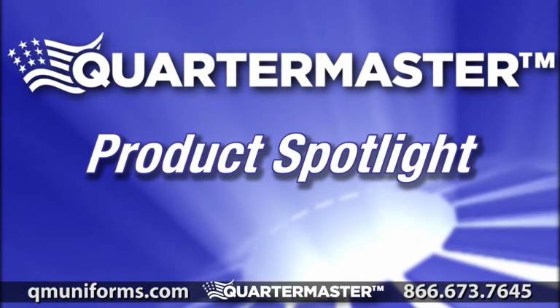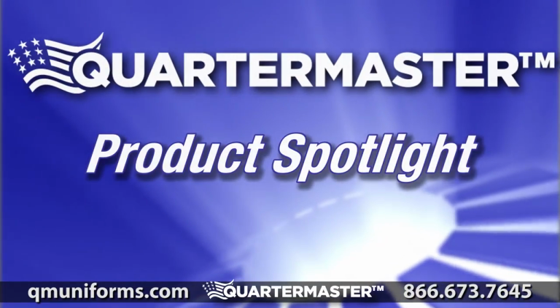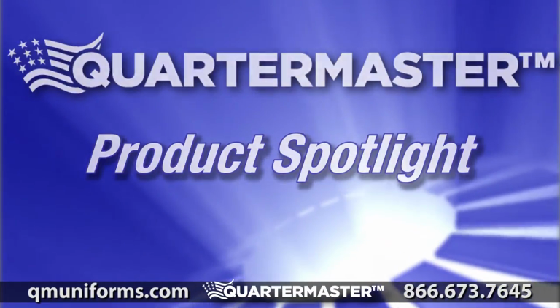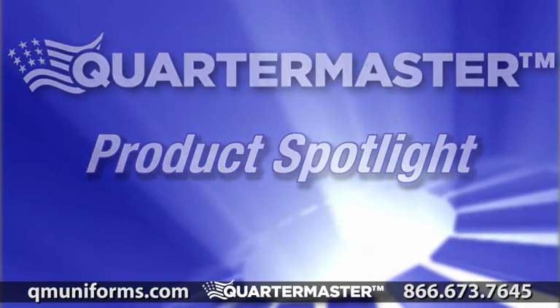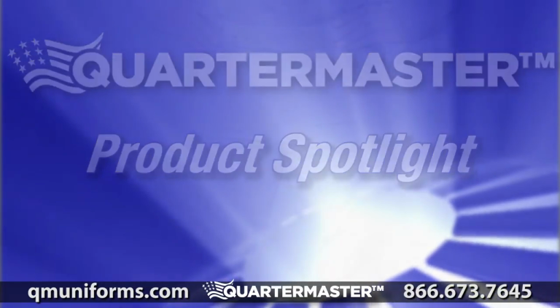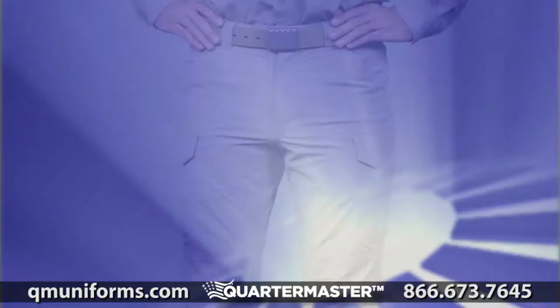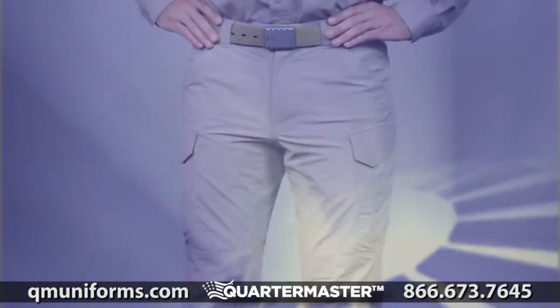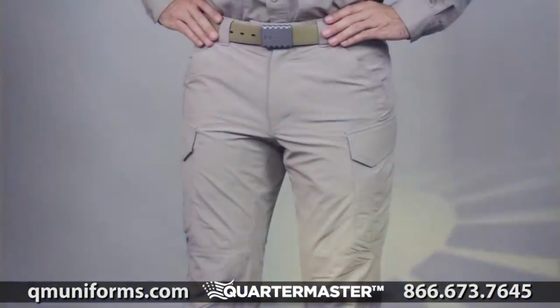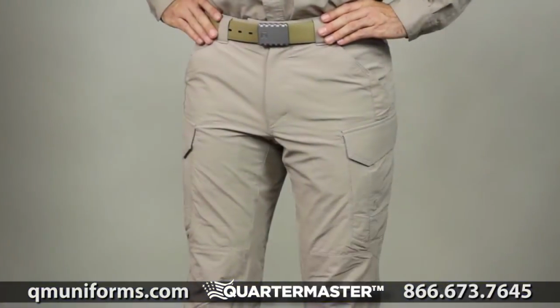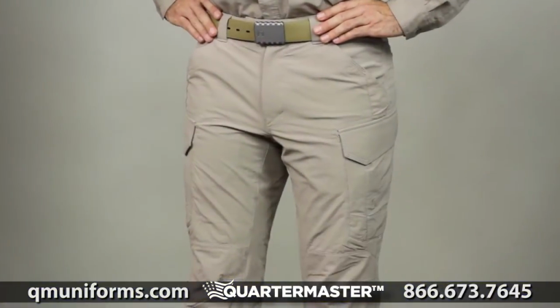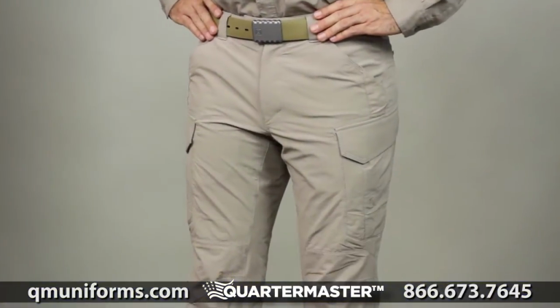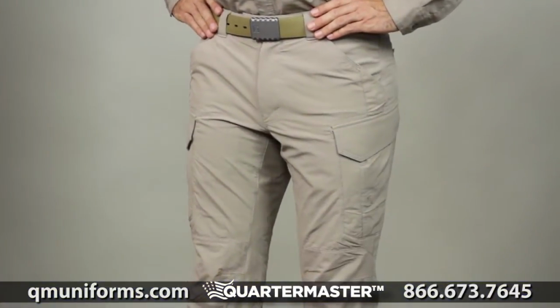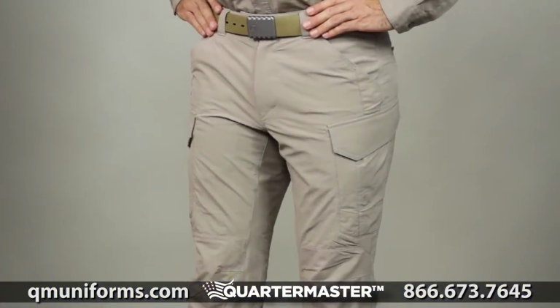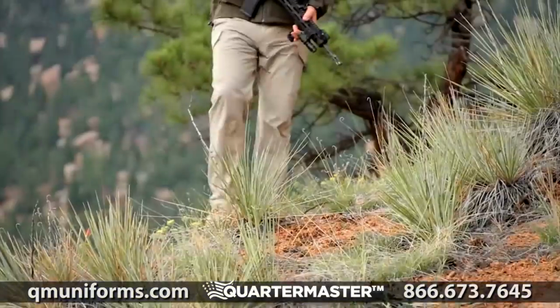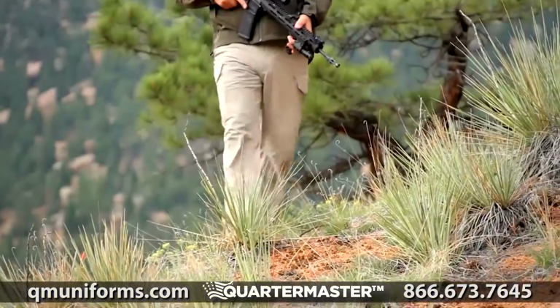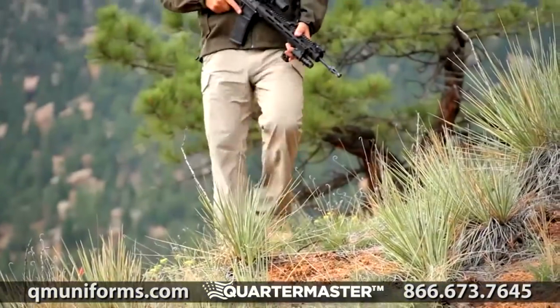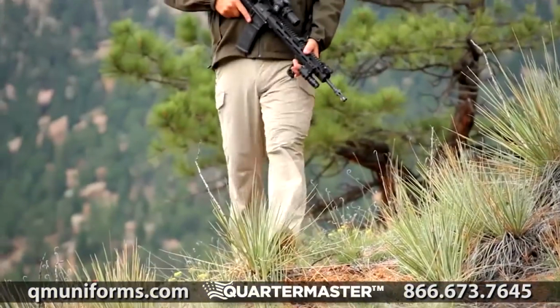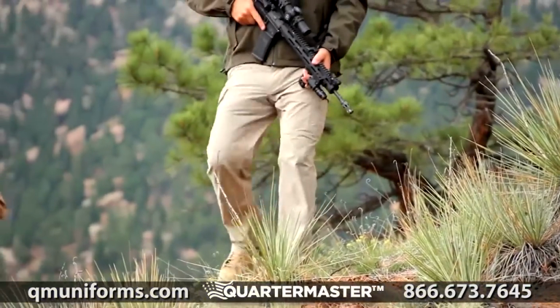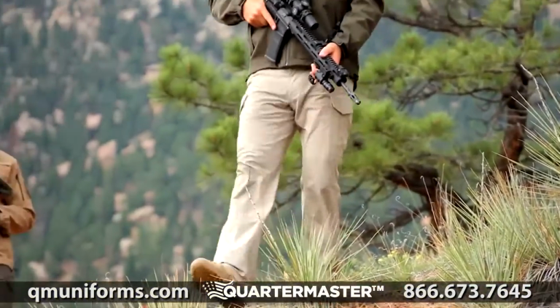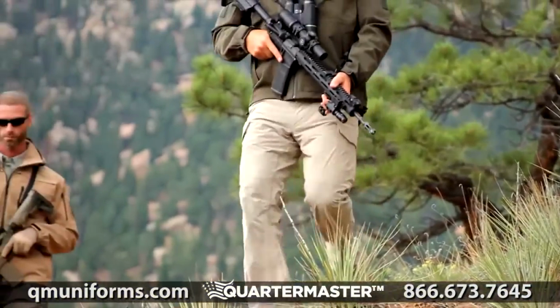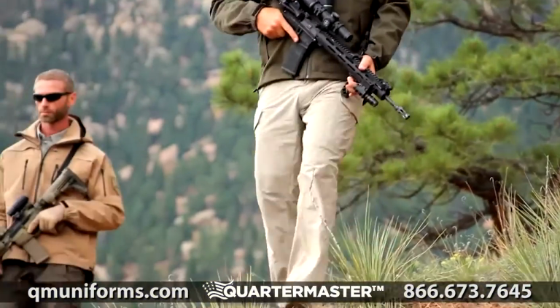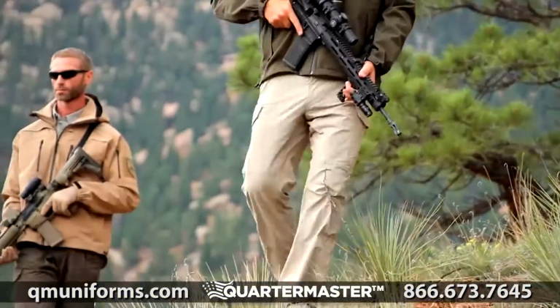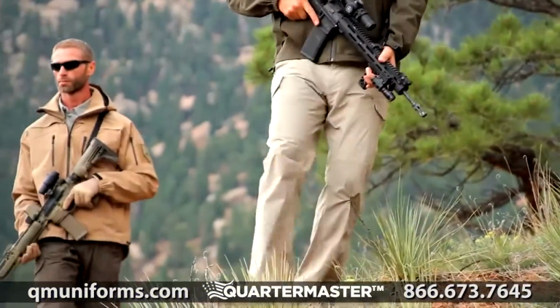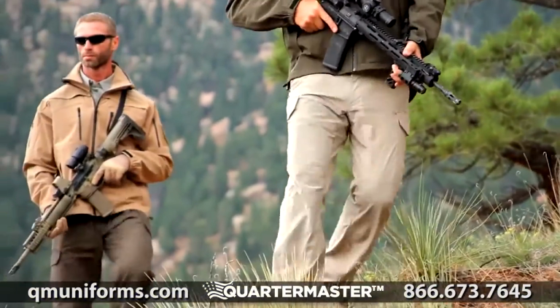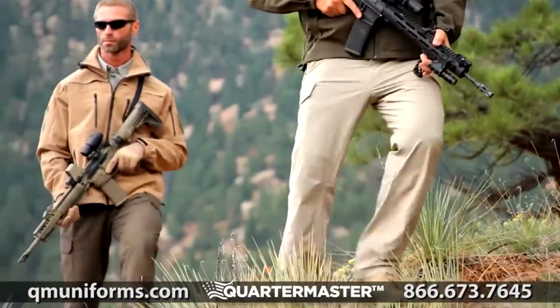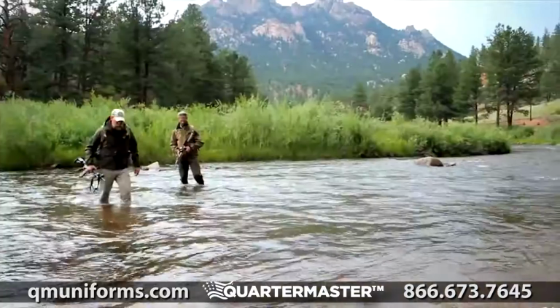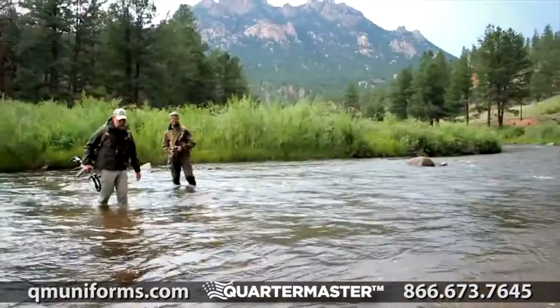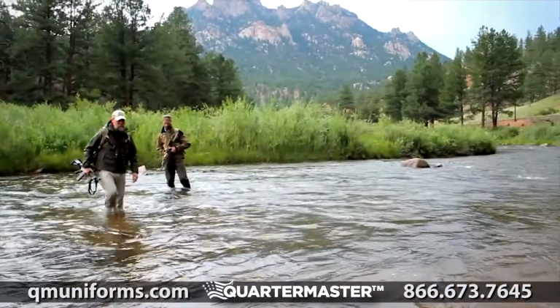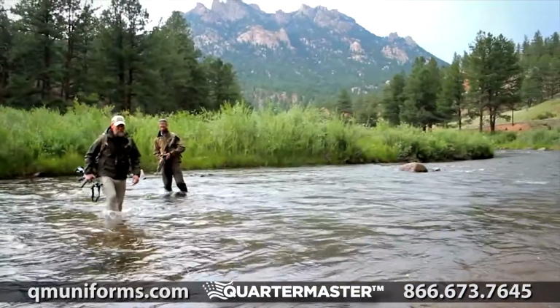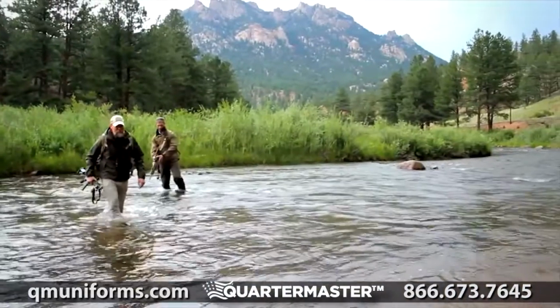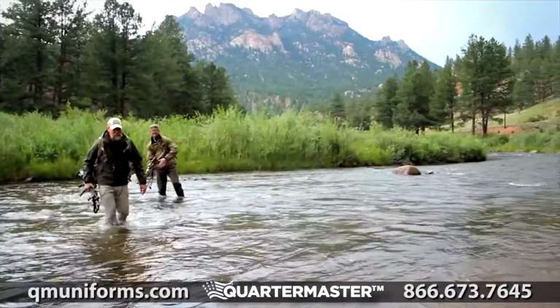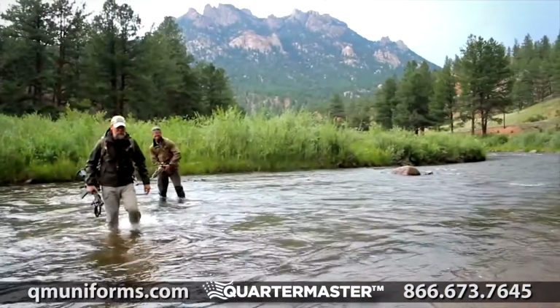When seconds count, the Traverse Pant provides the speed, mobility, and utility you need to perform at peak levels.